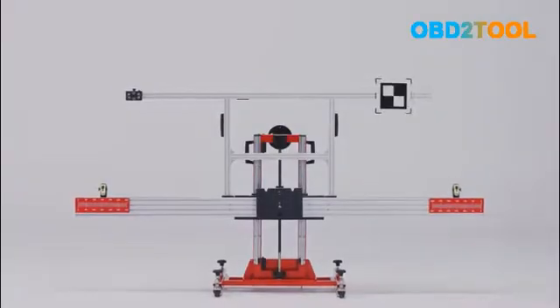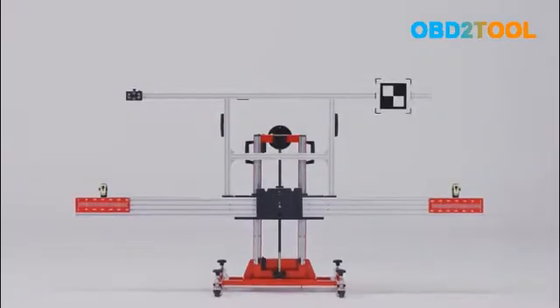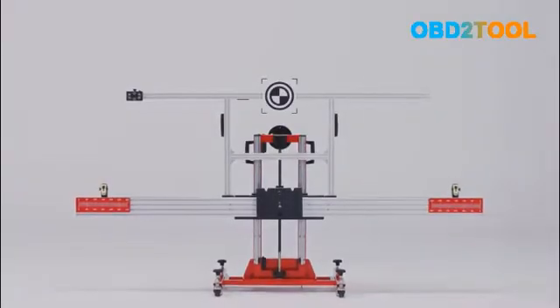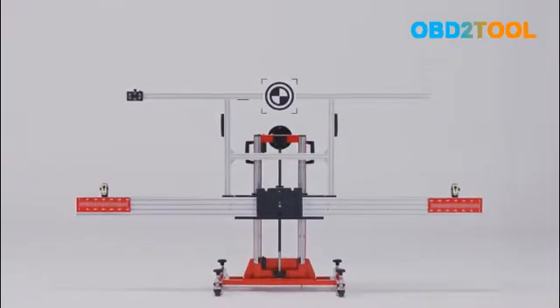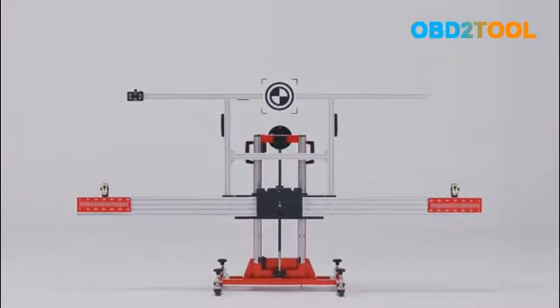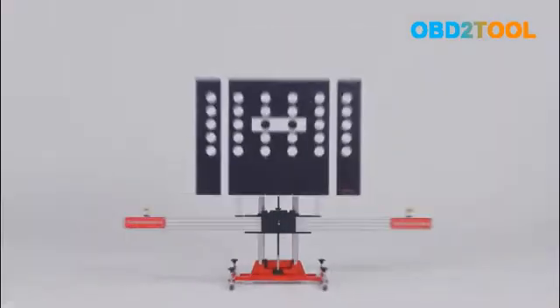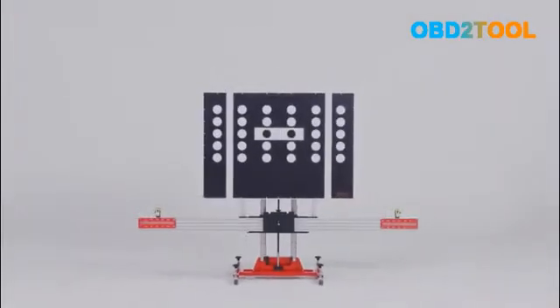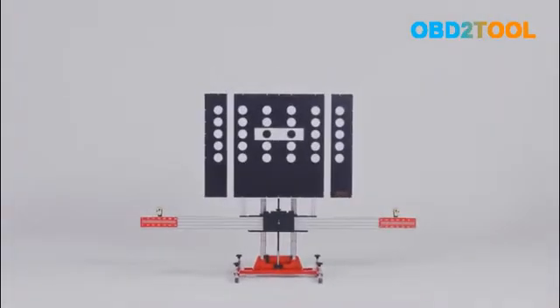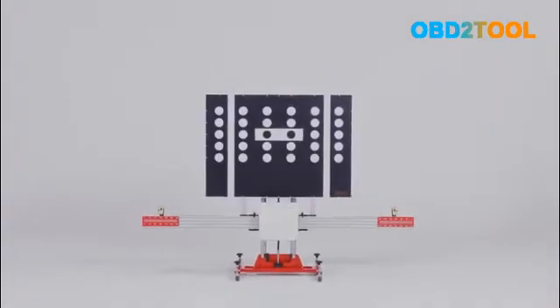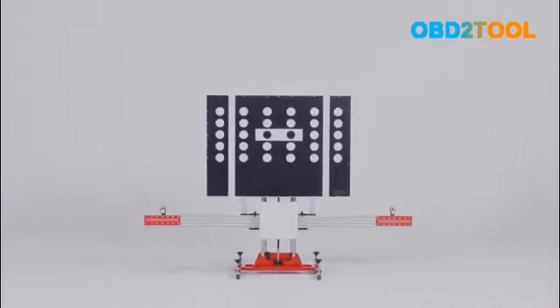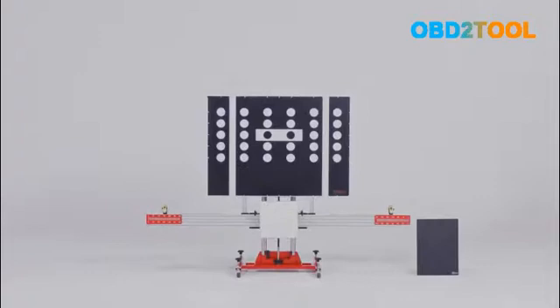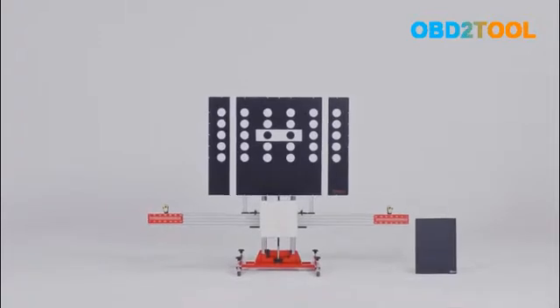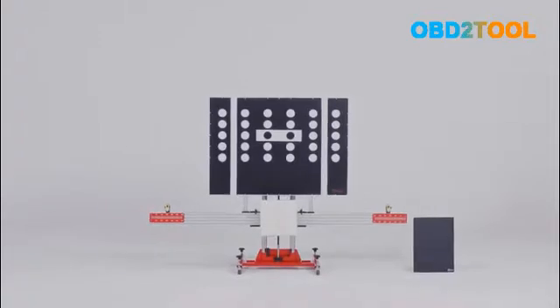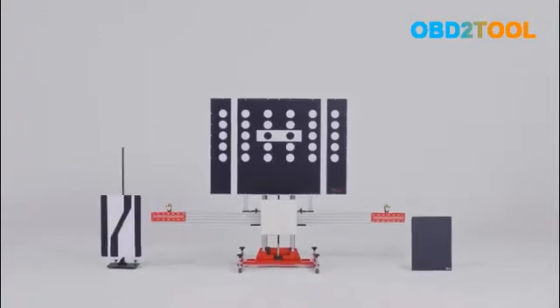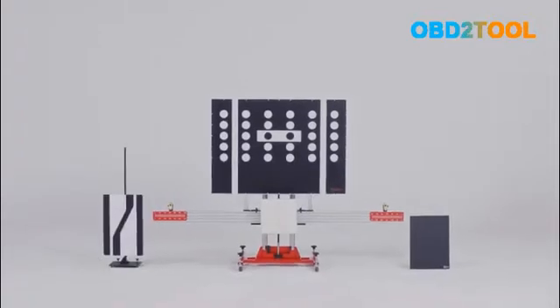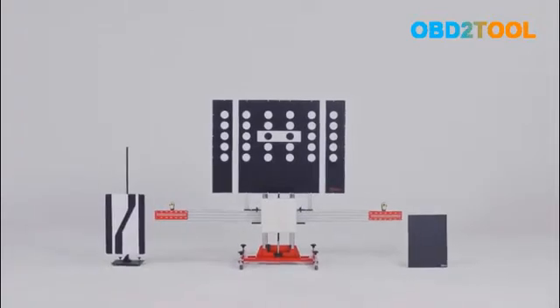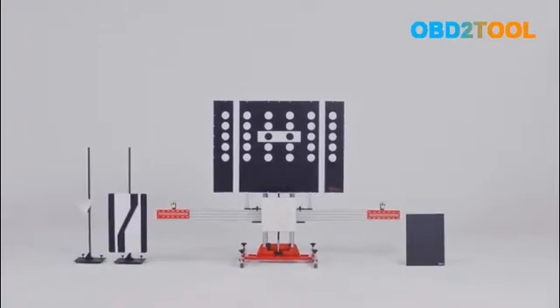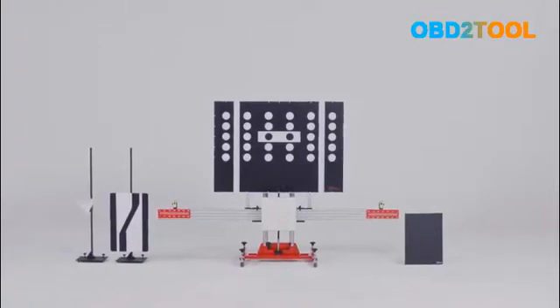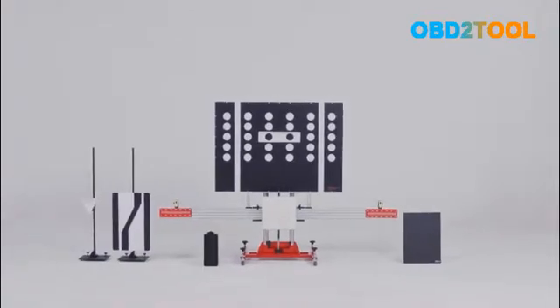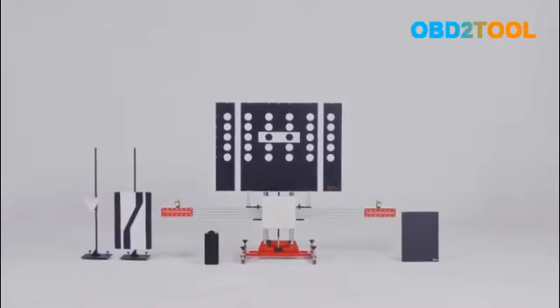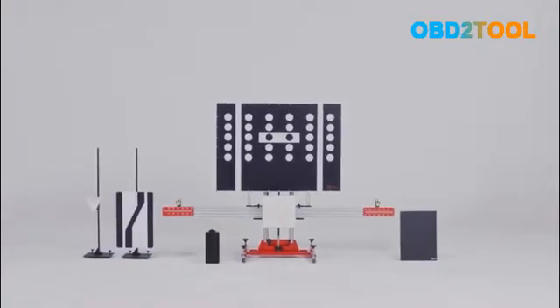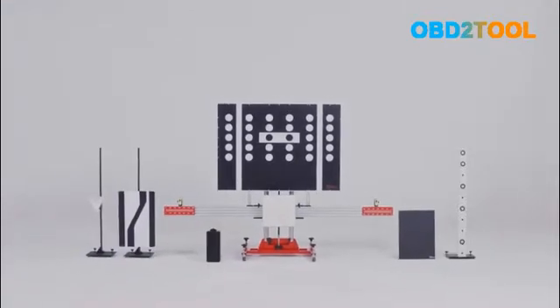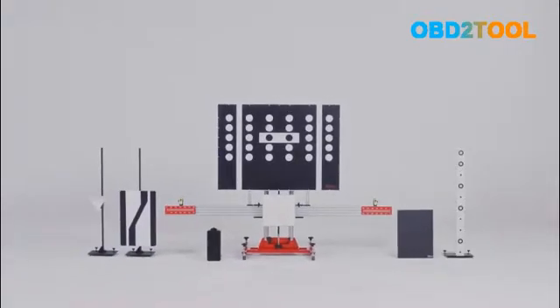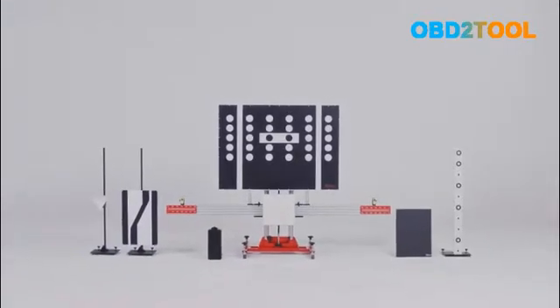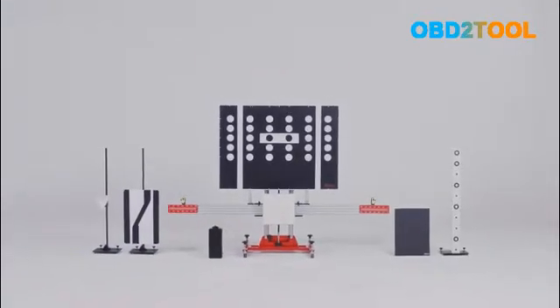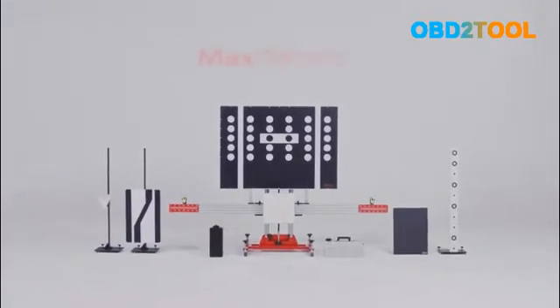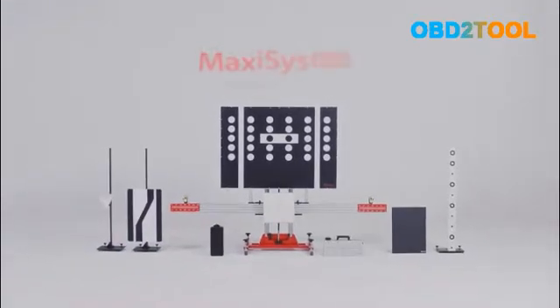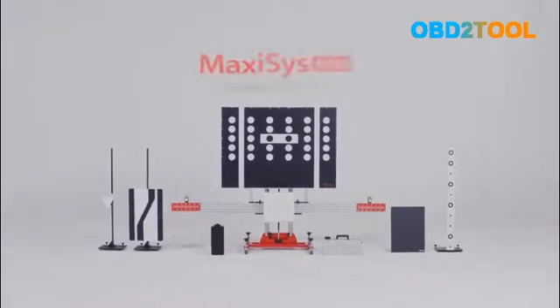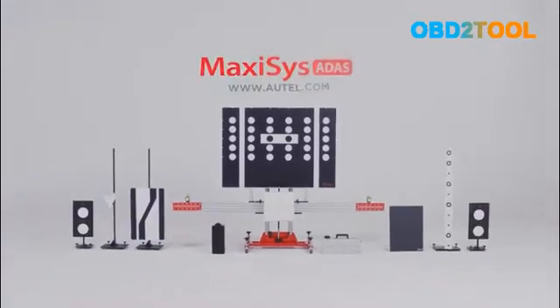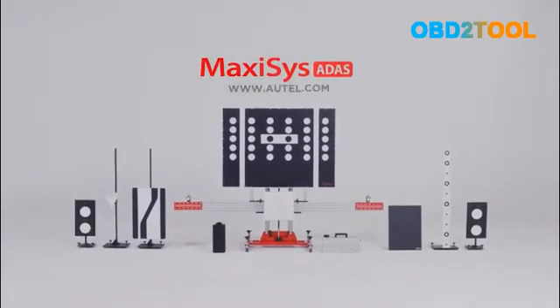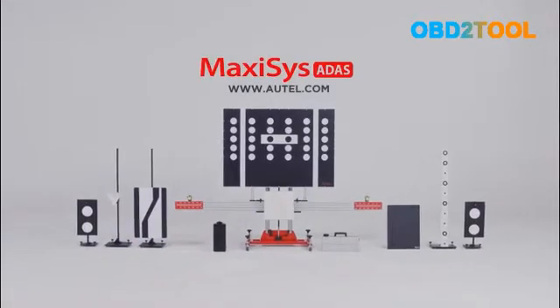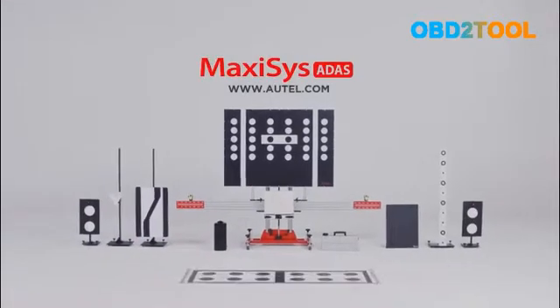MaxiSys ATIS. Flexible, precise and easy to use.